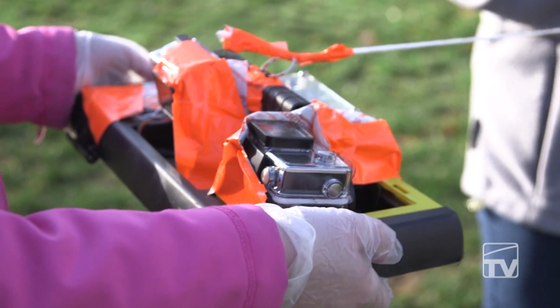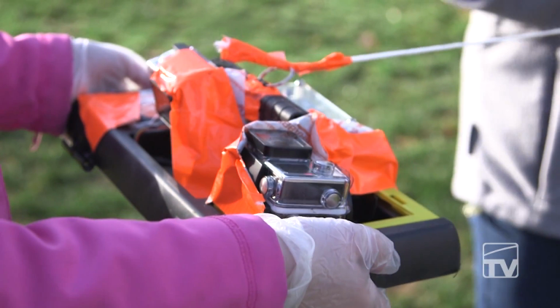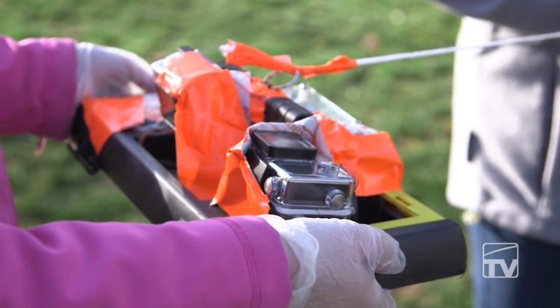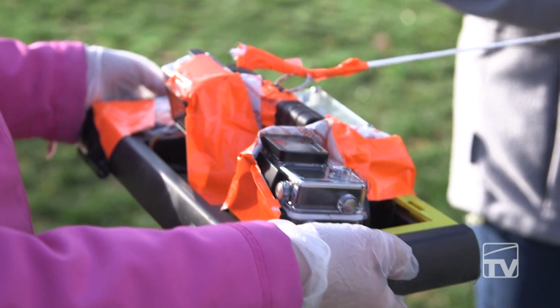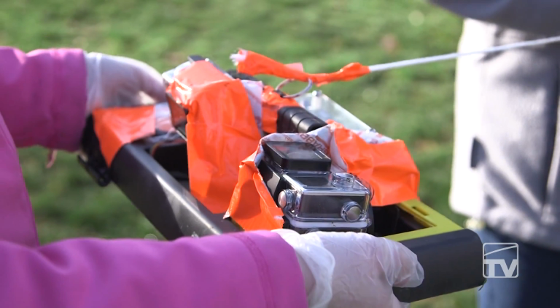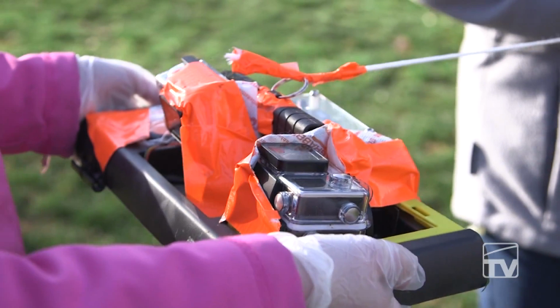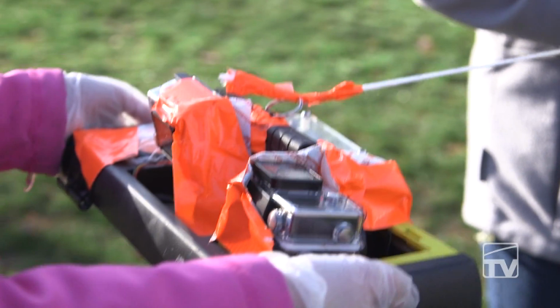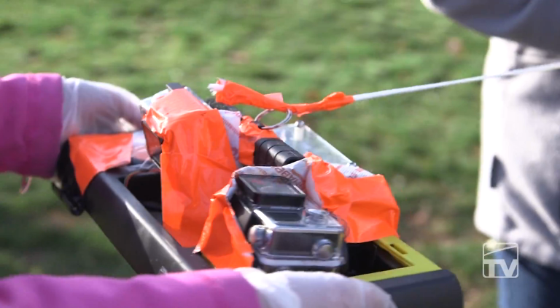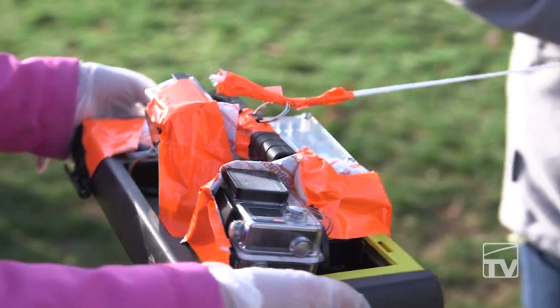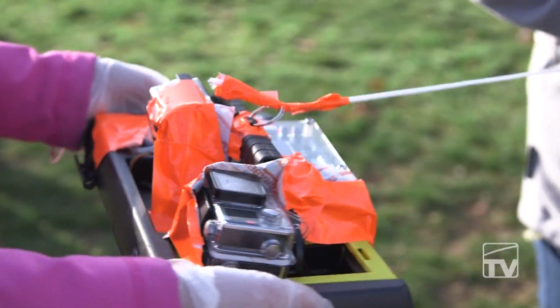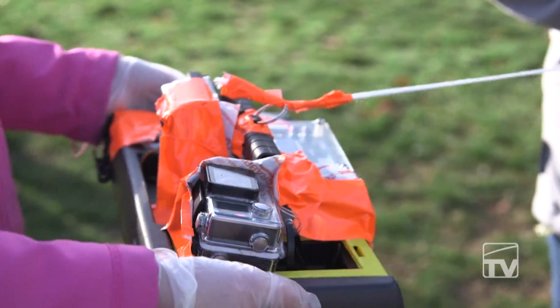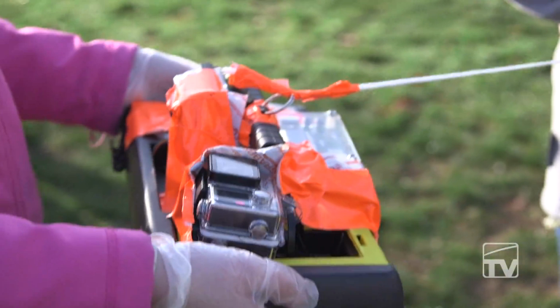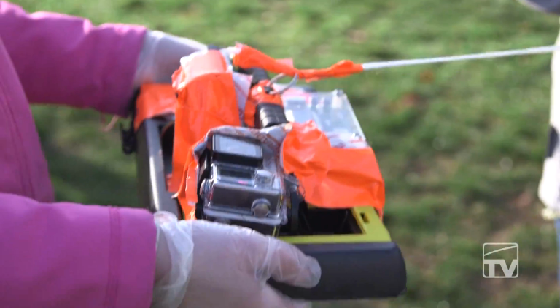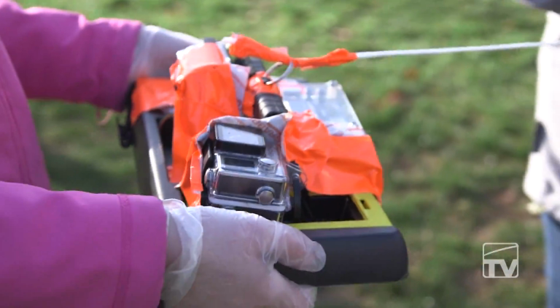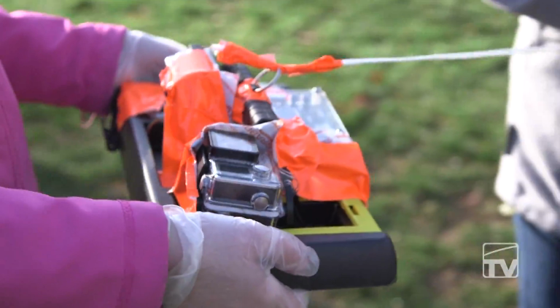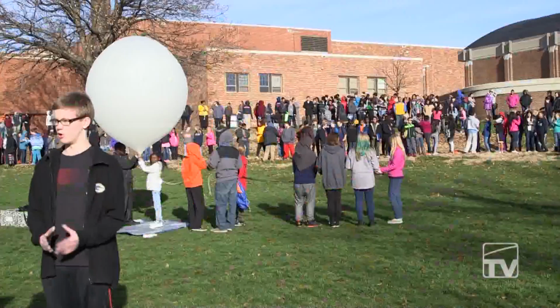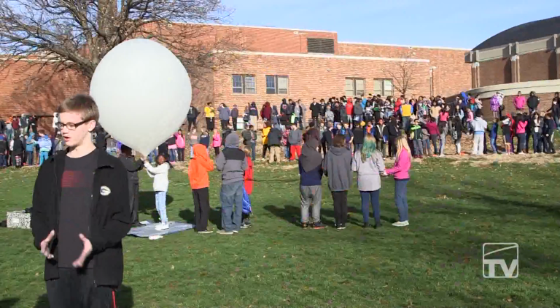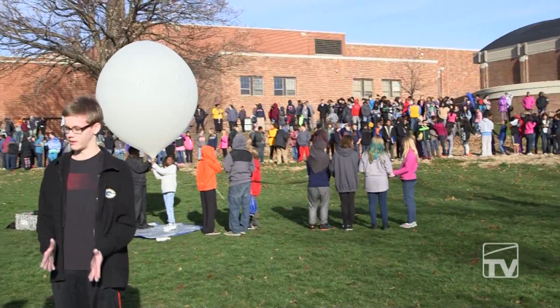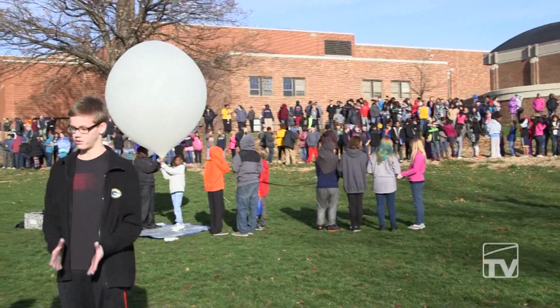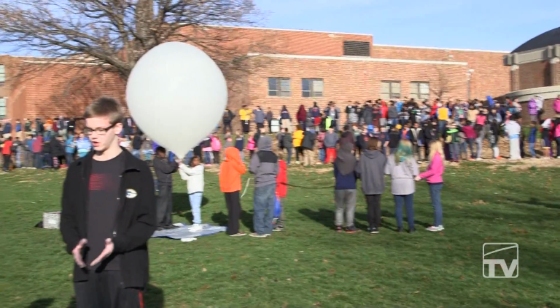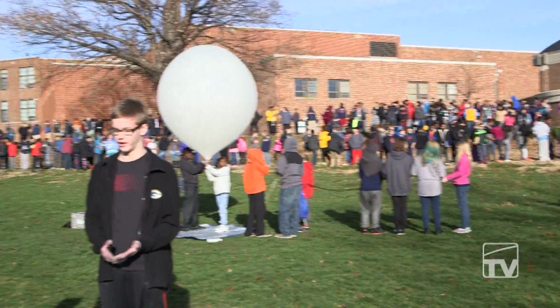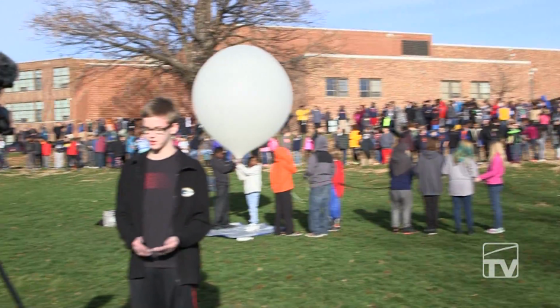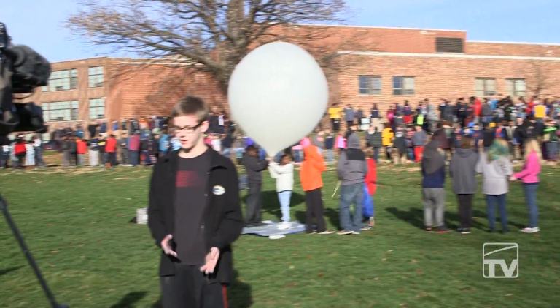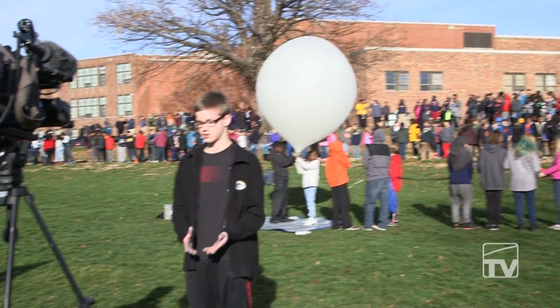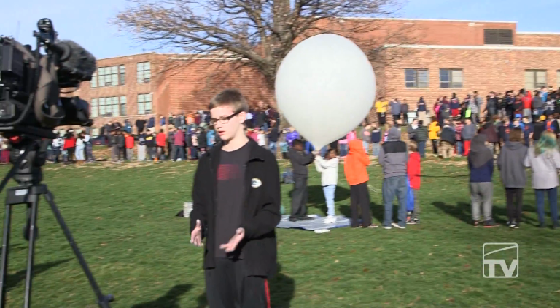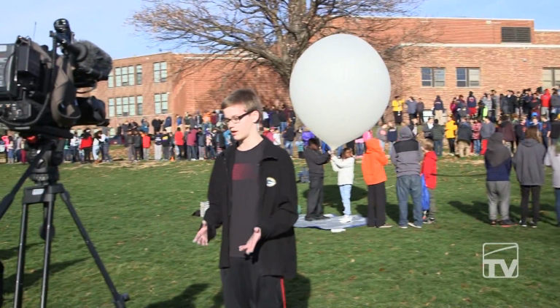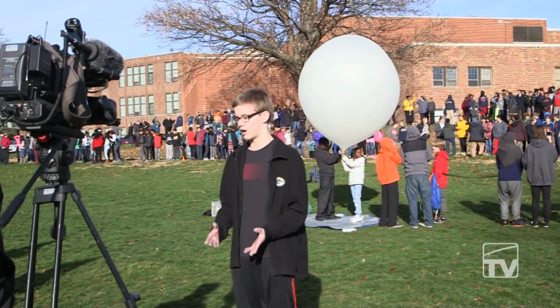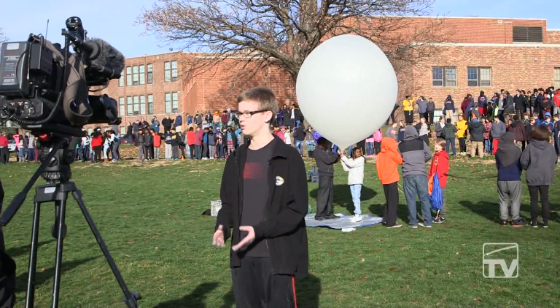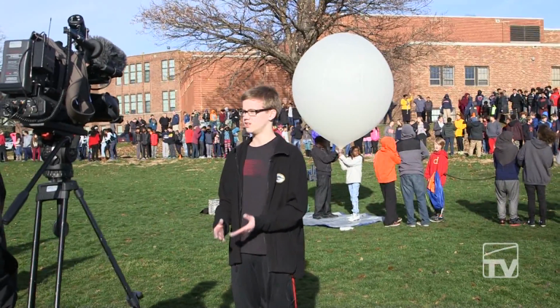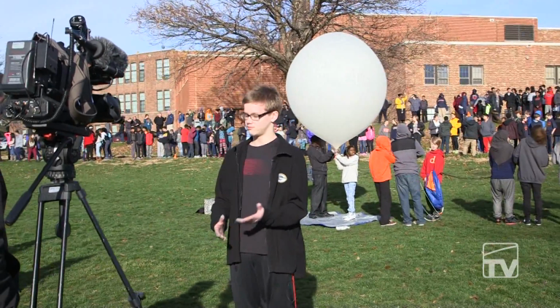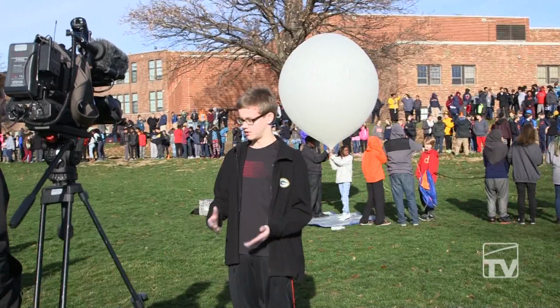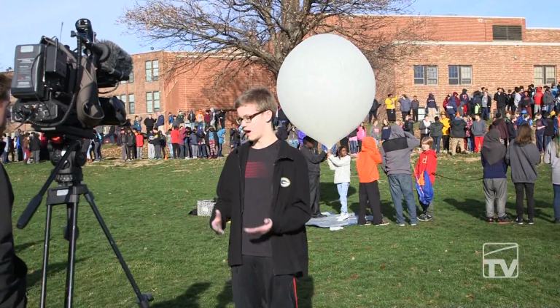It's a pretty good opportunity for these kids to learn about science and the whole process that it takes to put a project from the ground, literally, to the atmosphere.